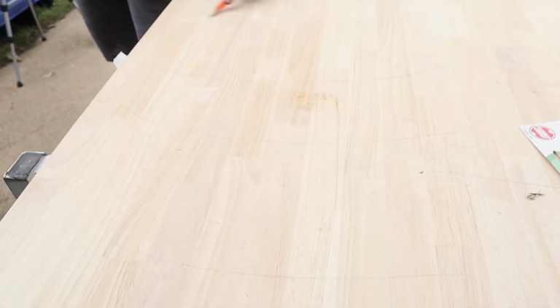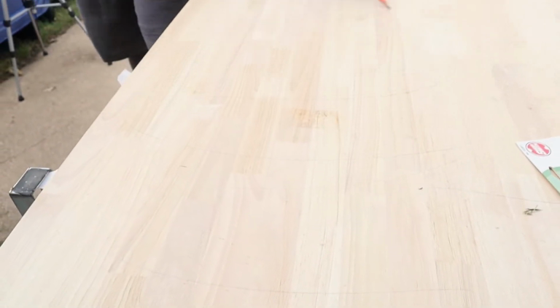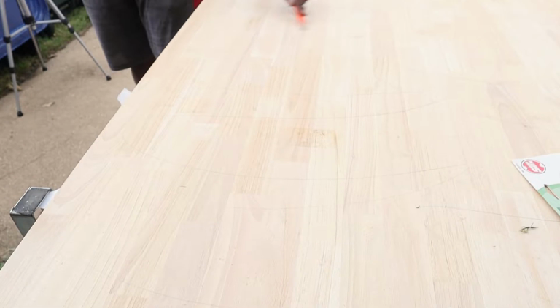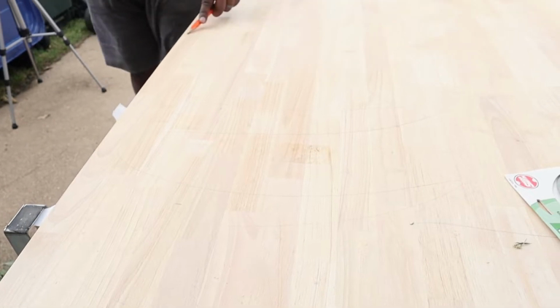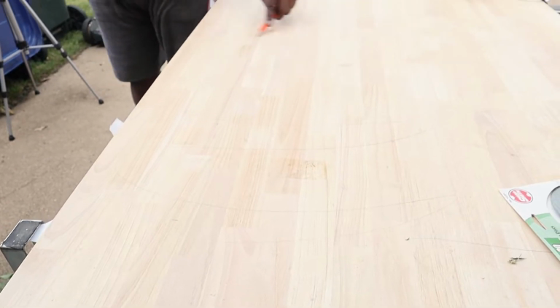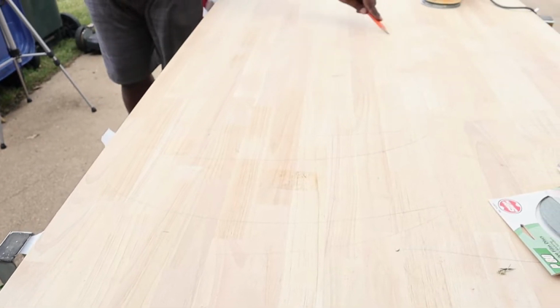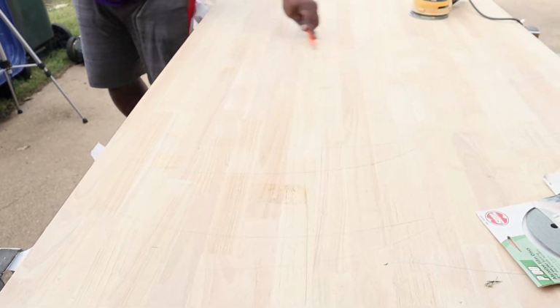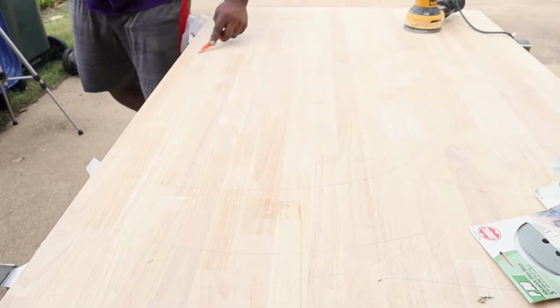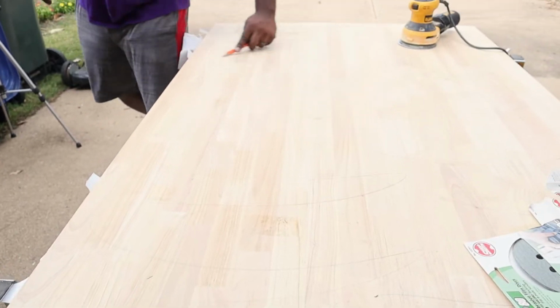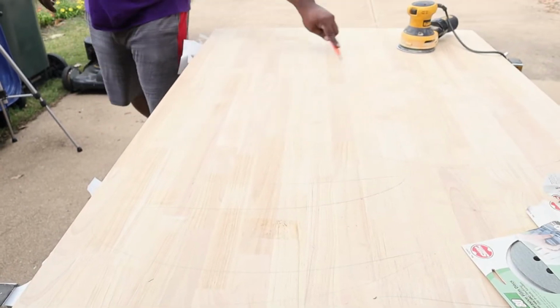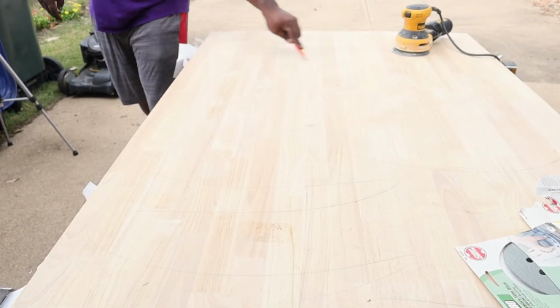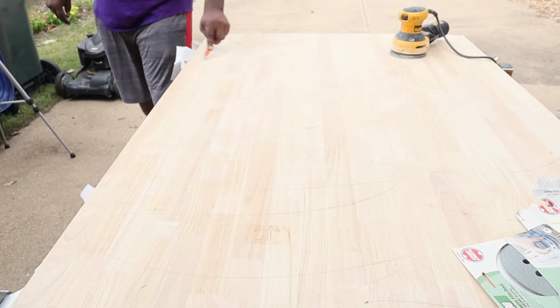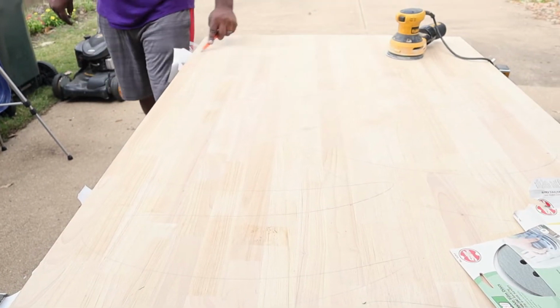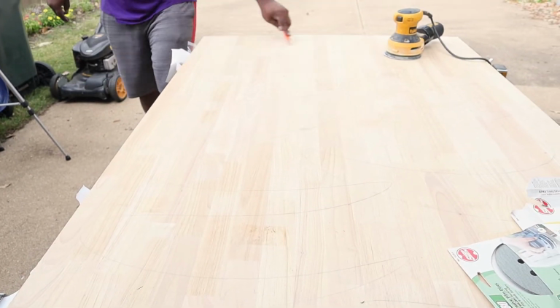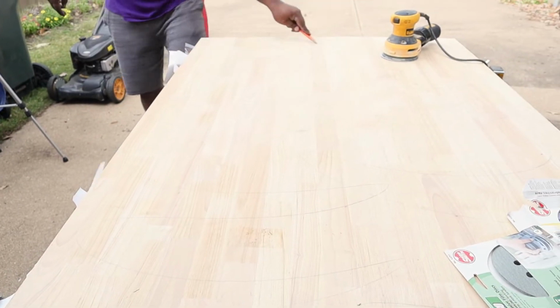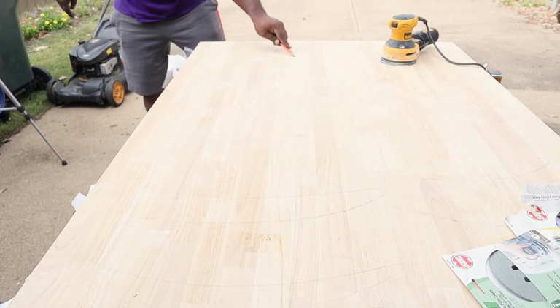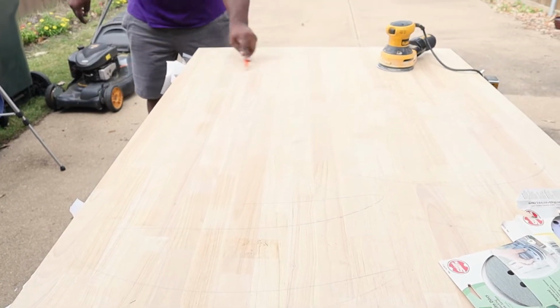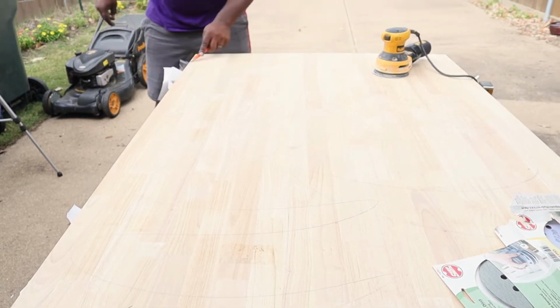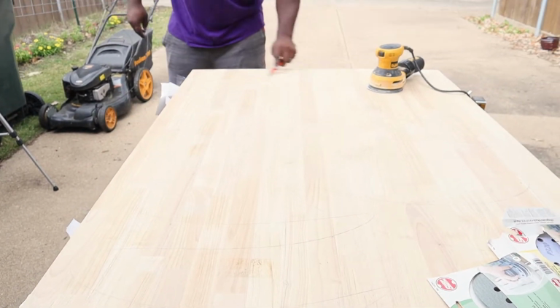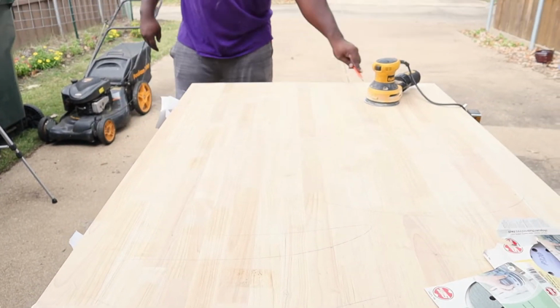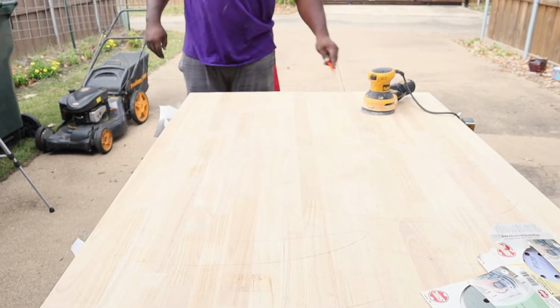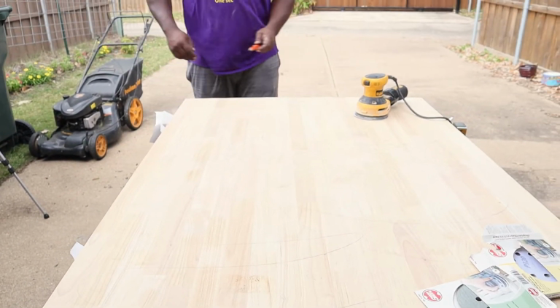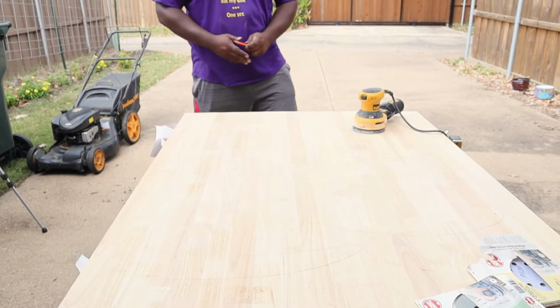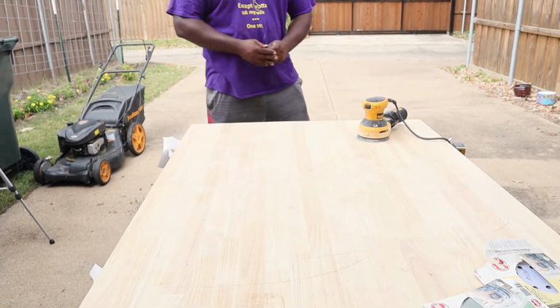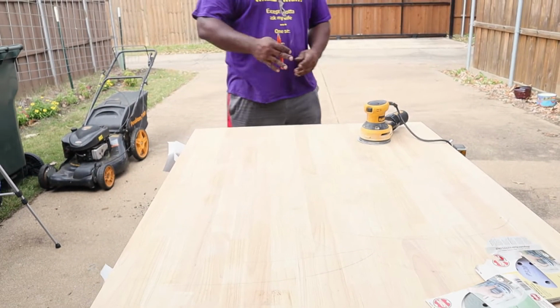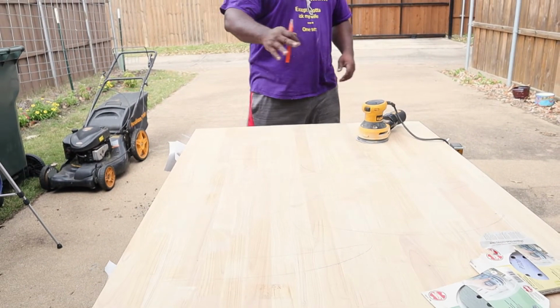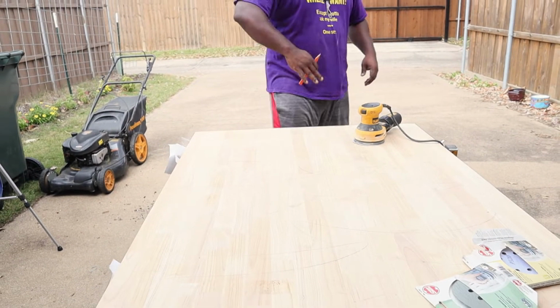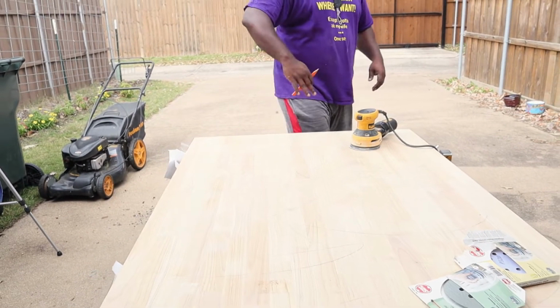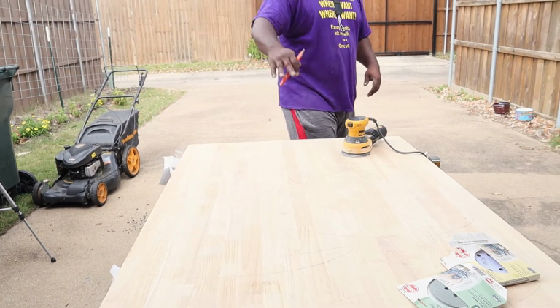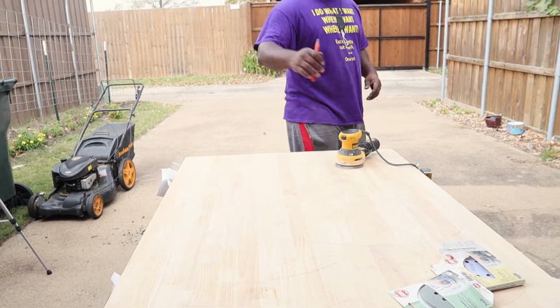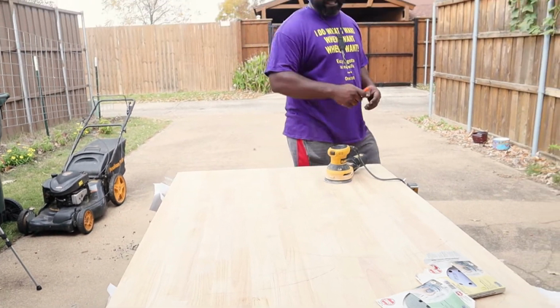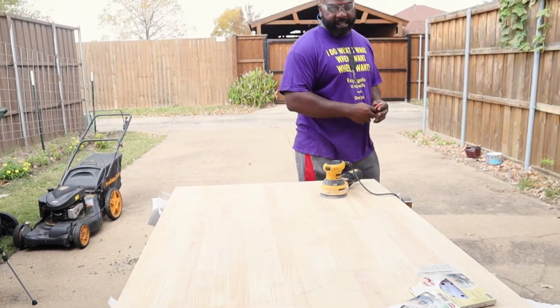Why do you do that? It just lets me know what areas I missed, so I know where I've sanded.